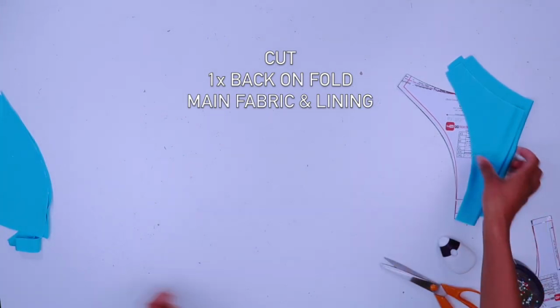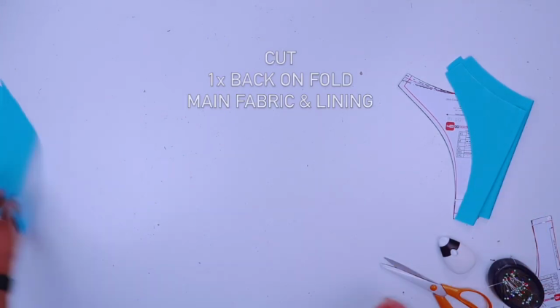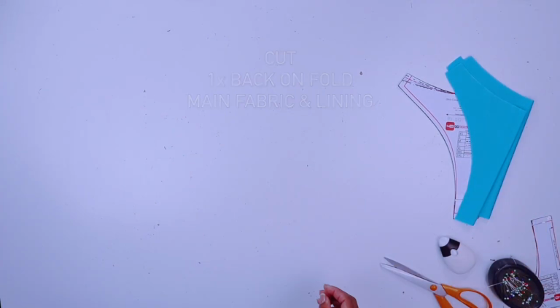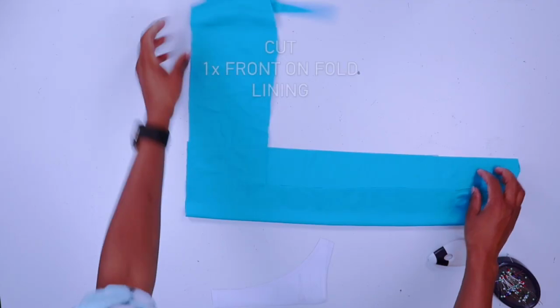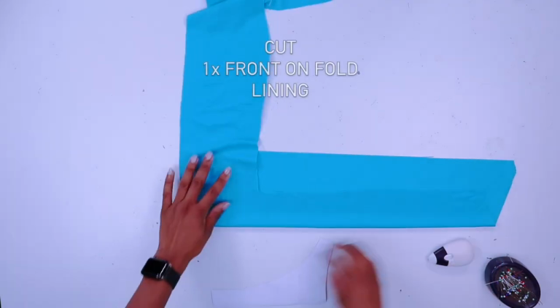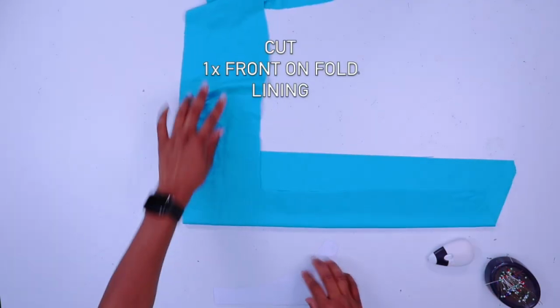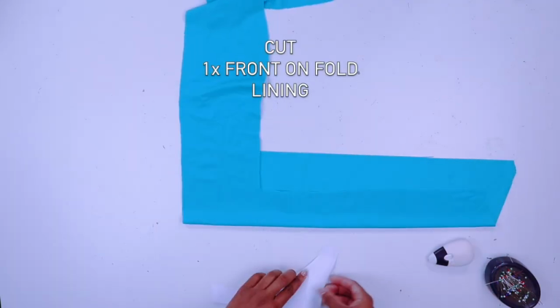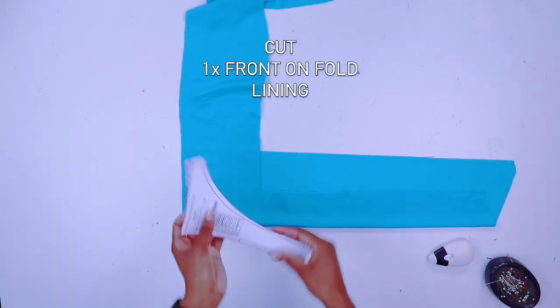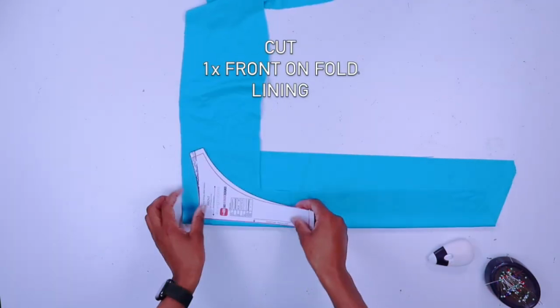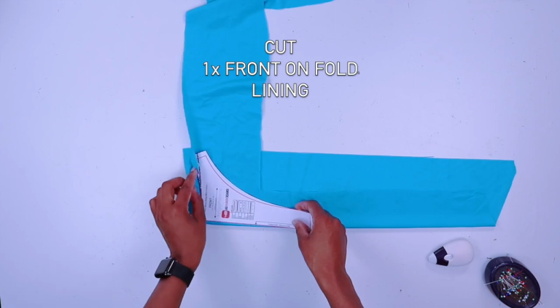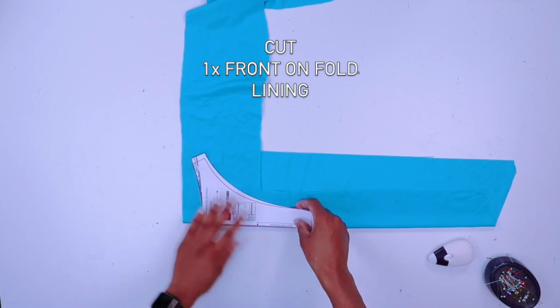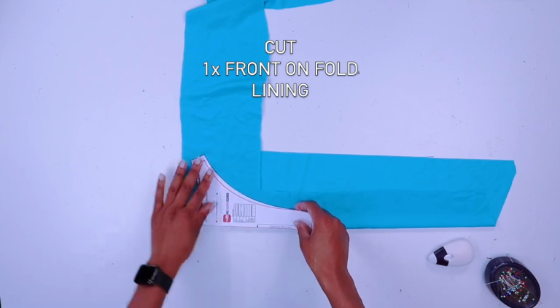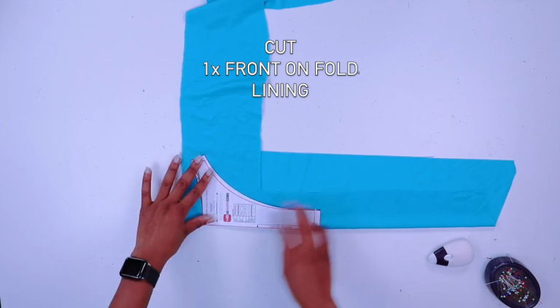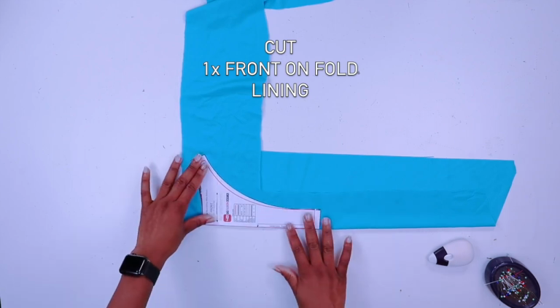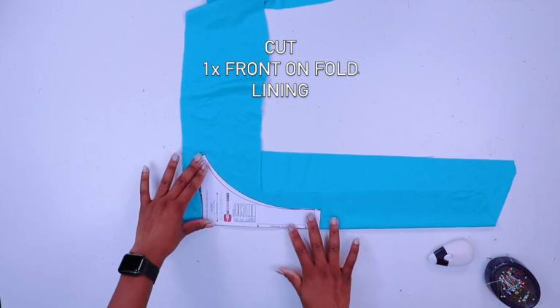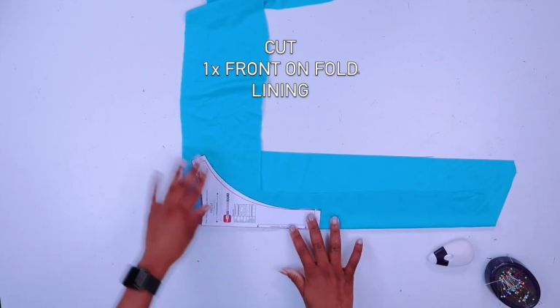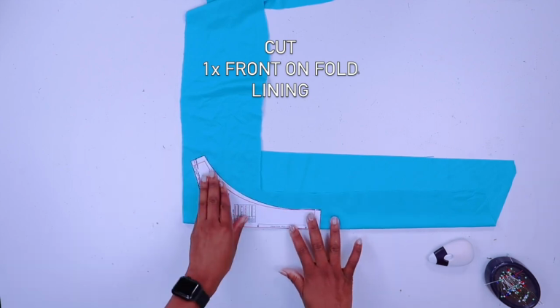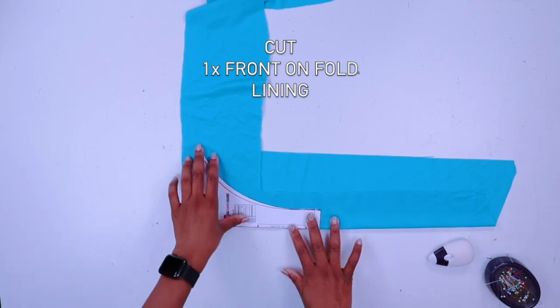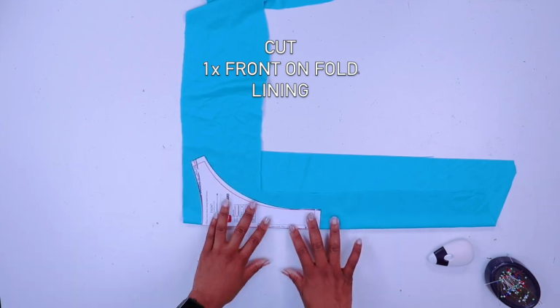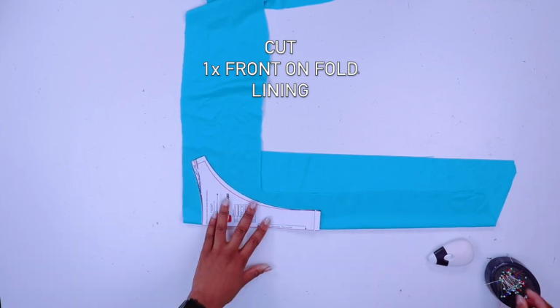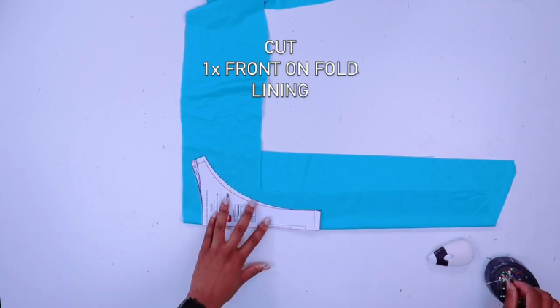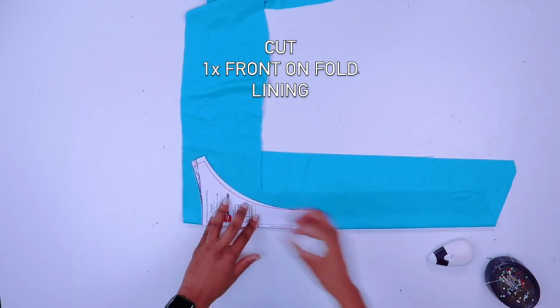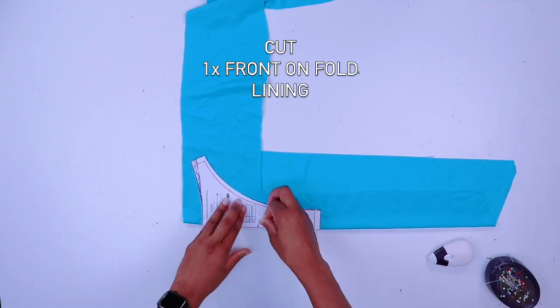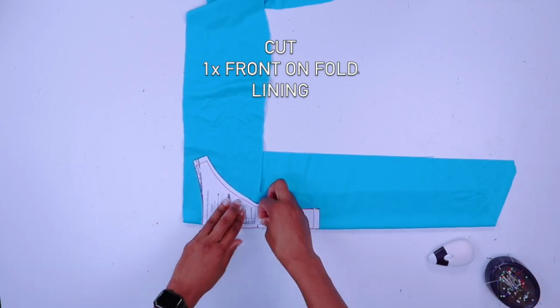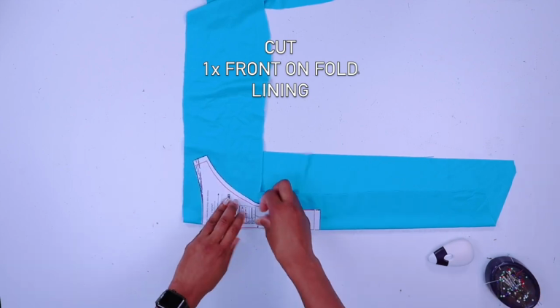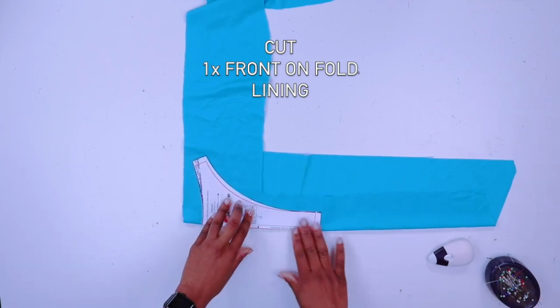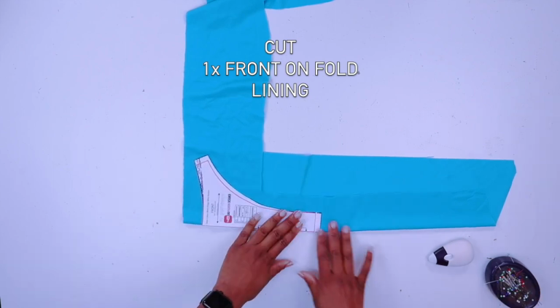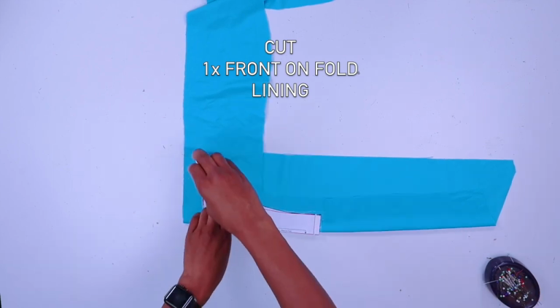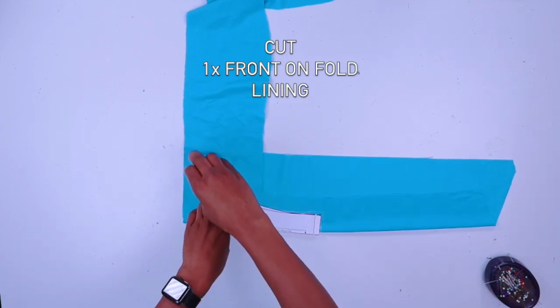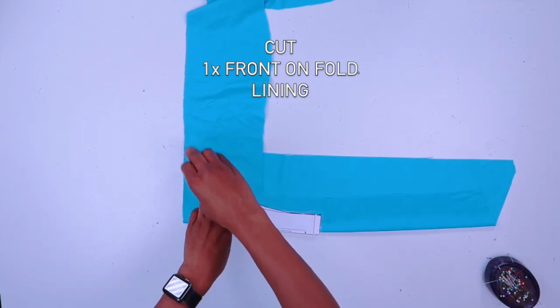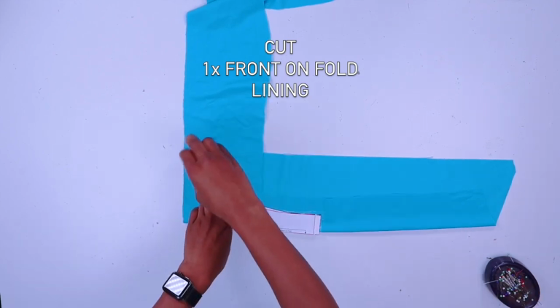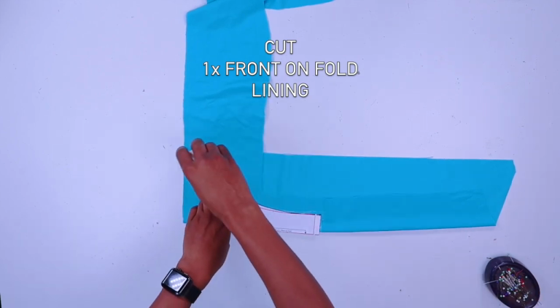Place the fabric on fold and cut the back on fold. Cut one front piece on fold for your lining.